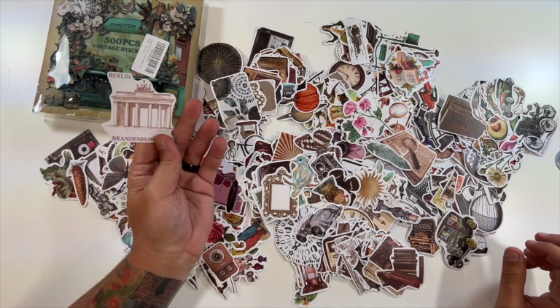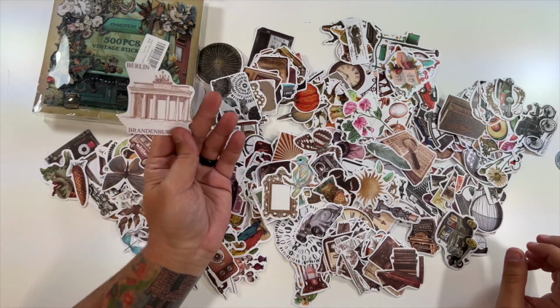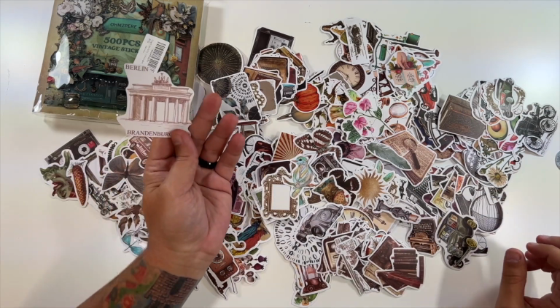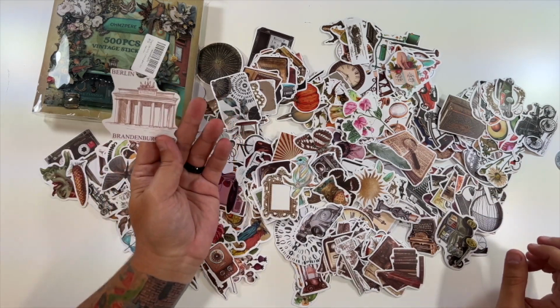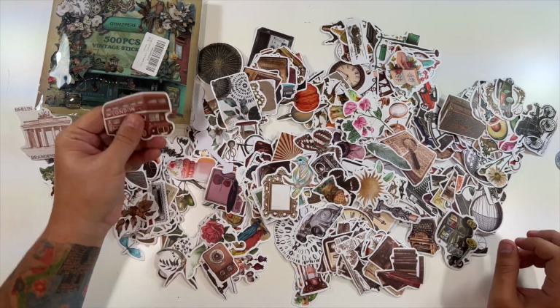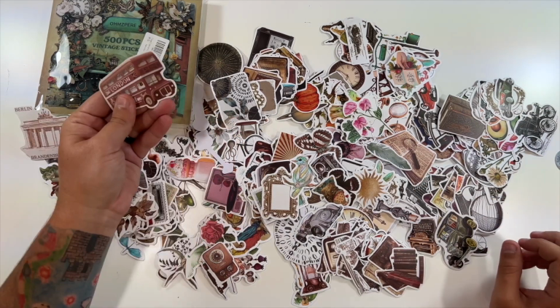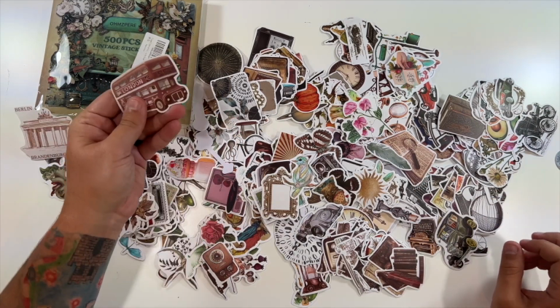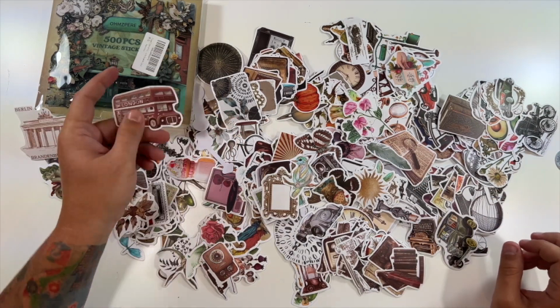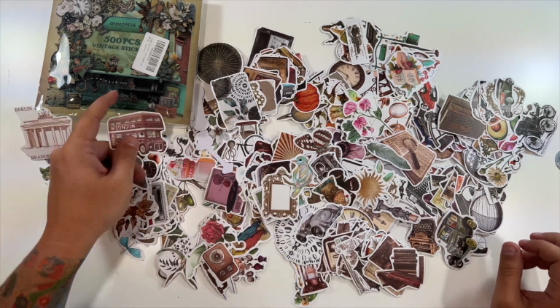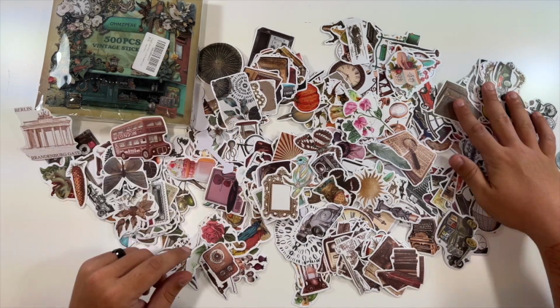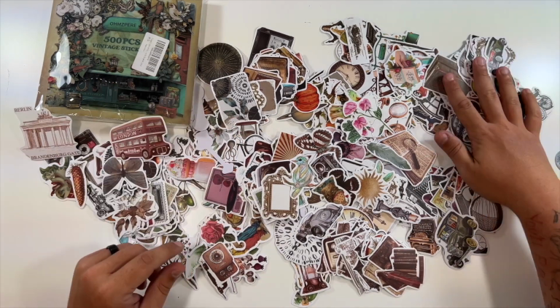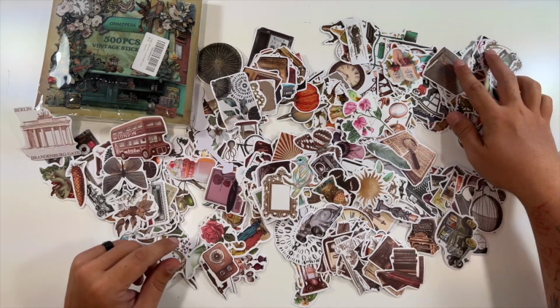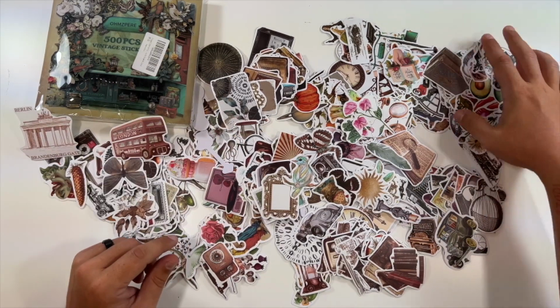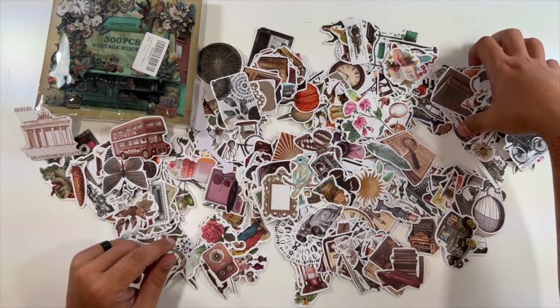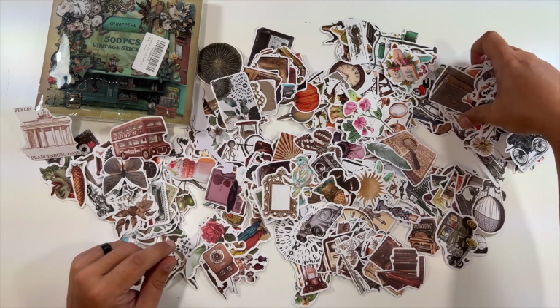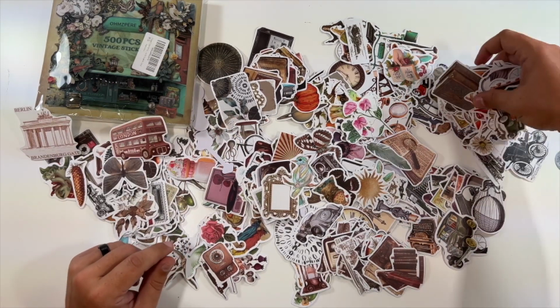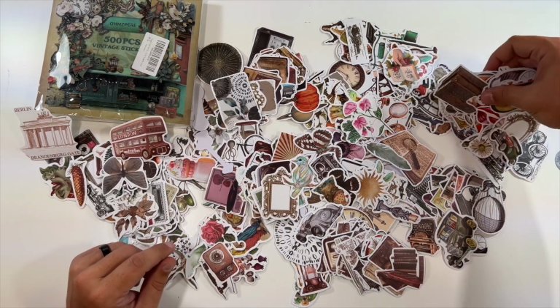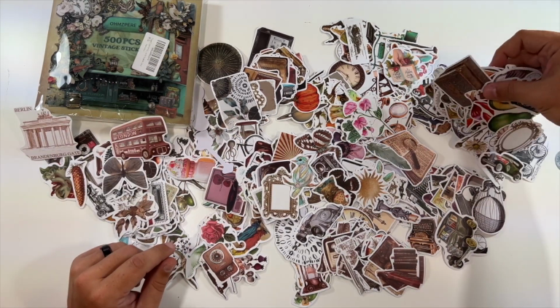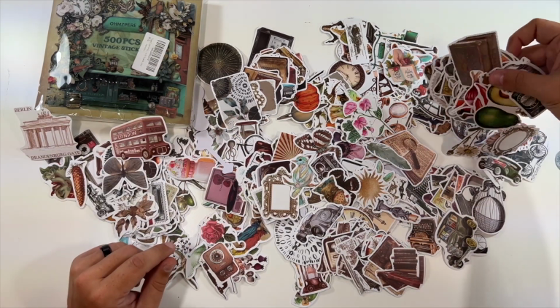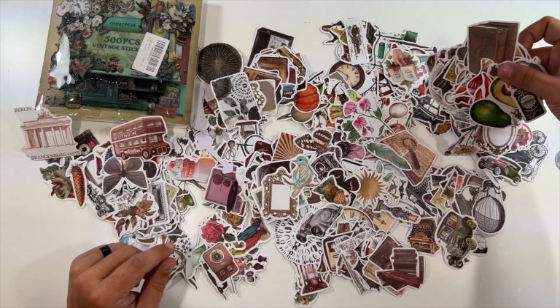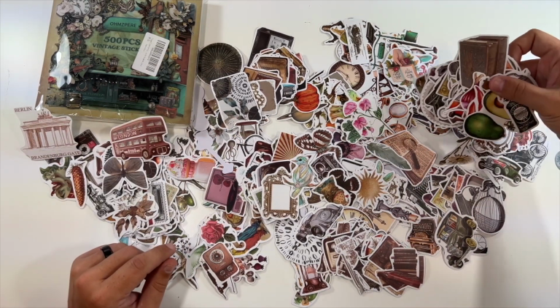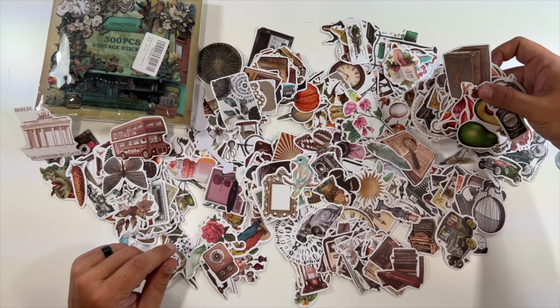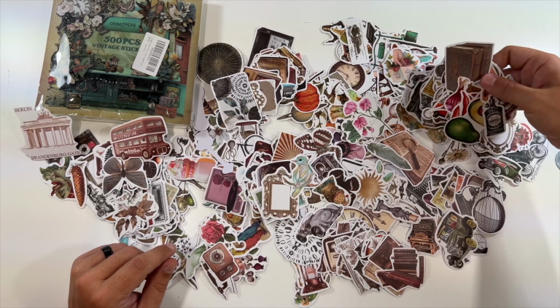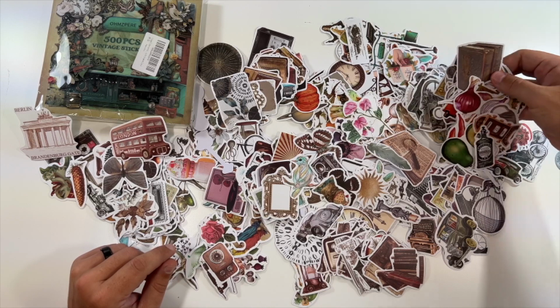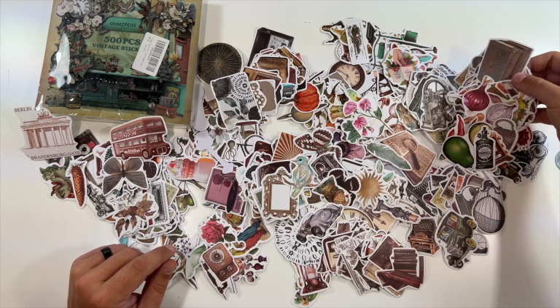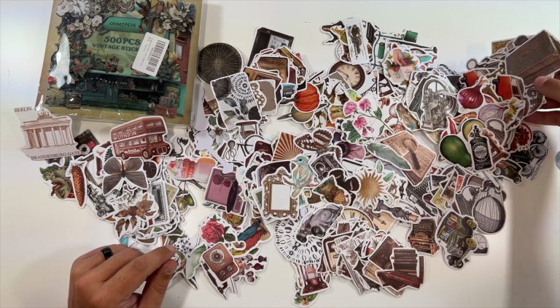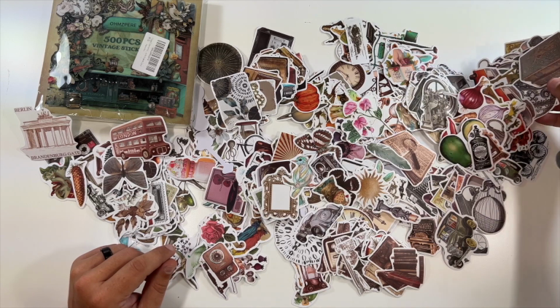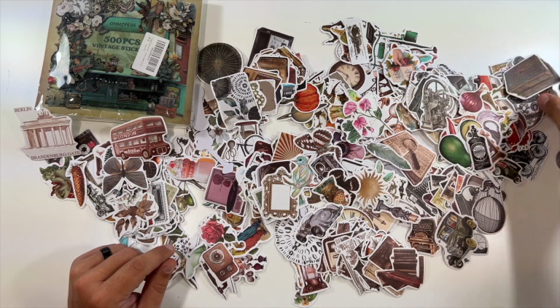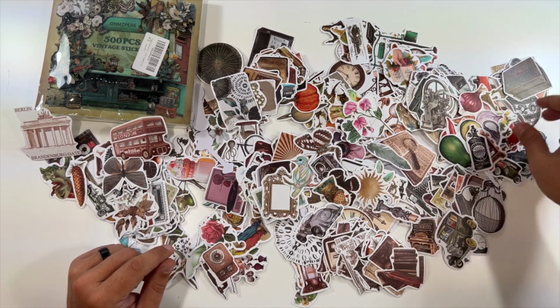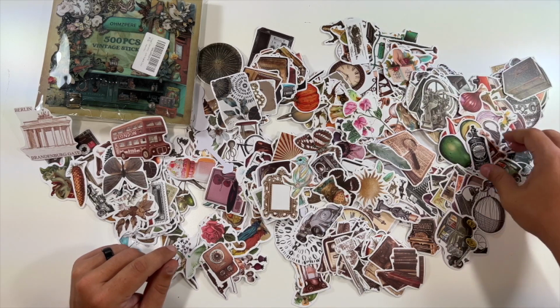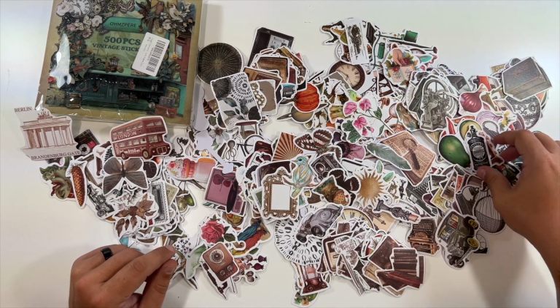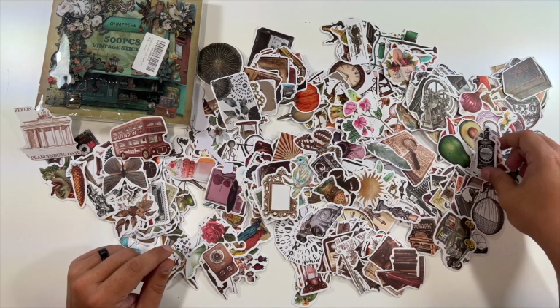Berlin, London — pretty cool. 500 different stickers, so you'd have a lot to choose from.